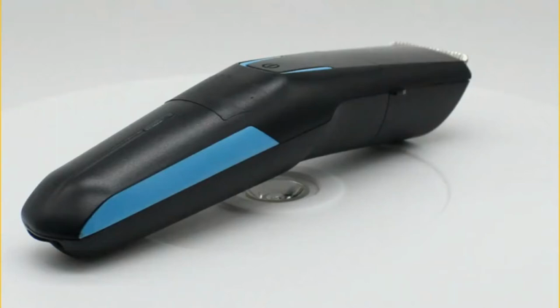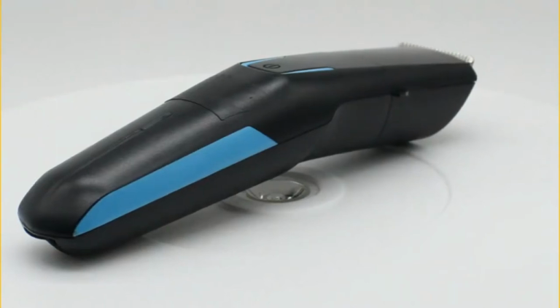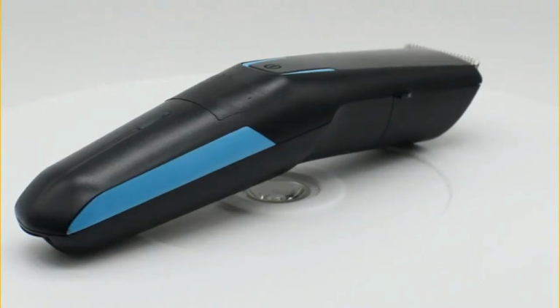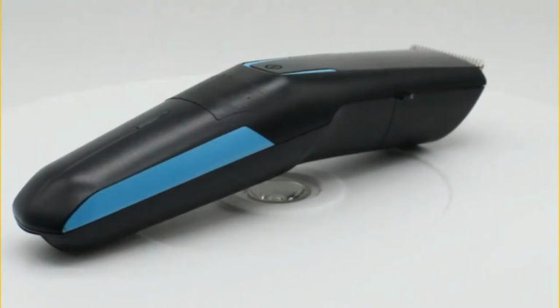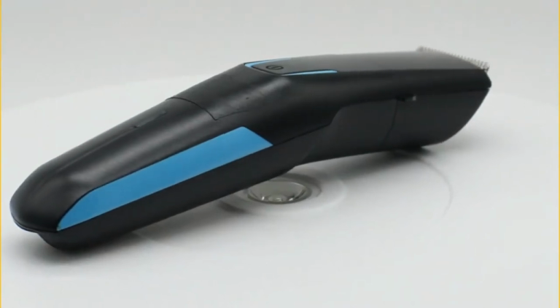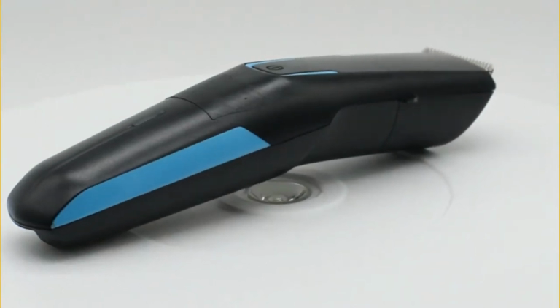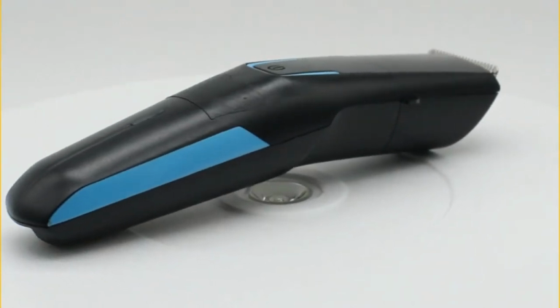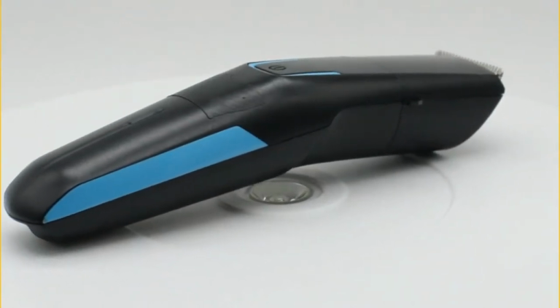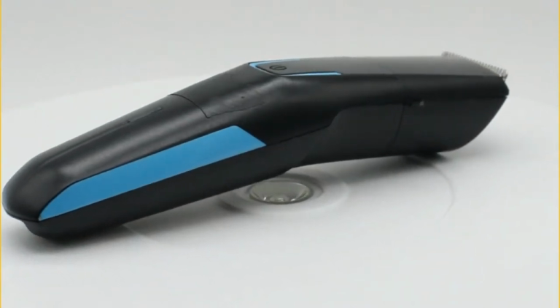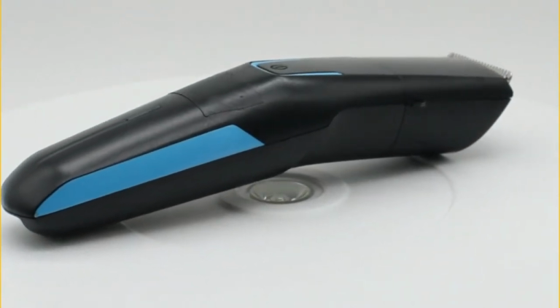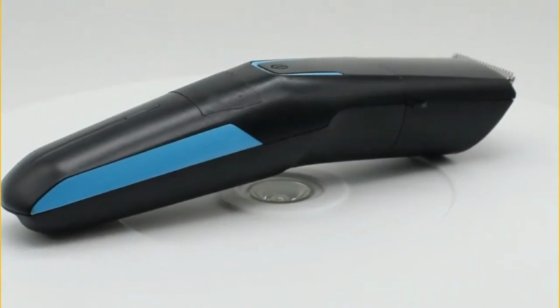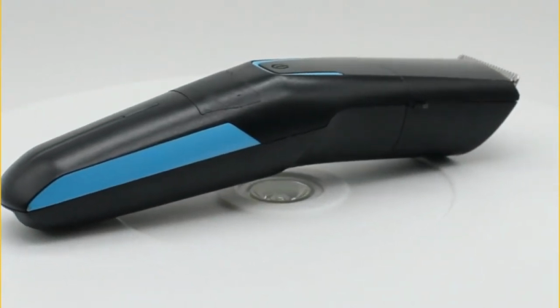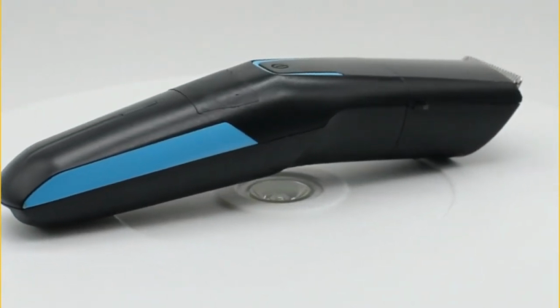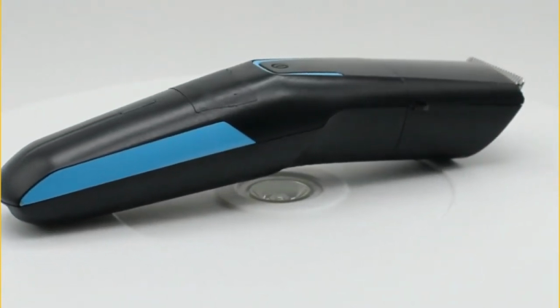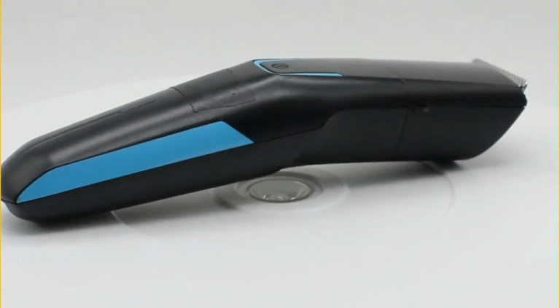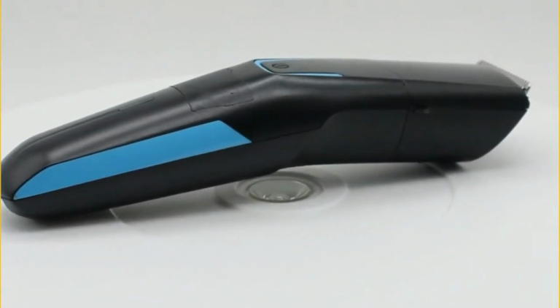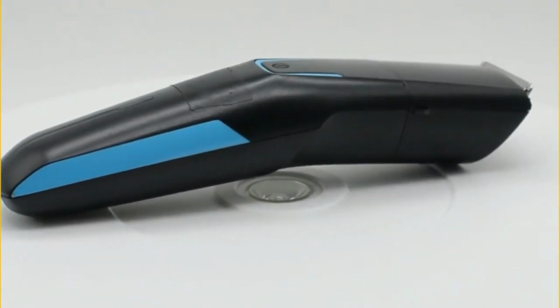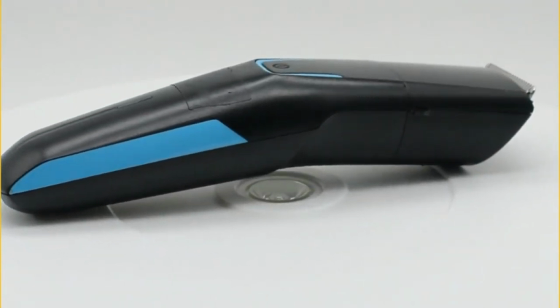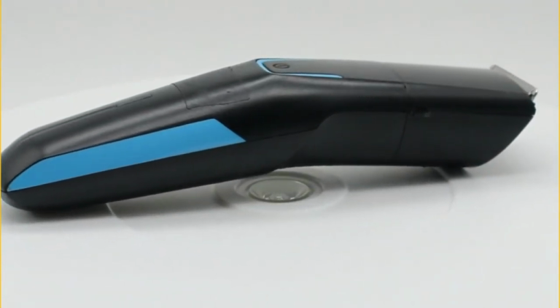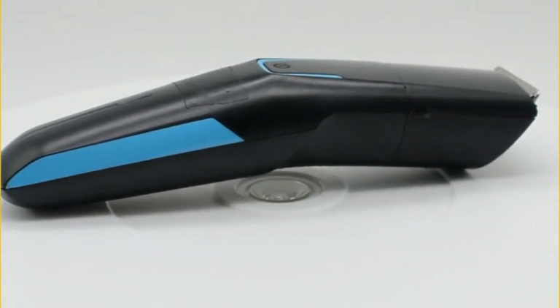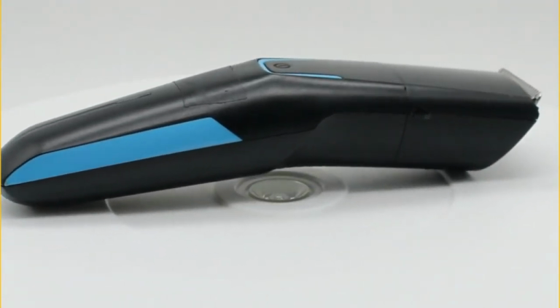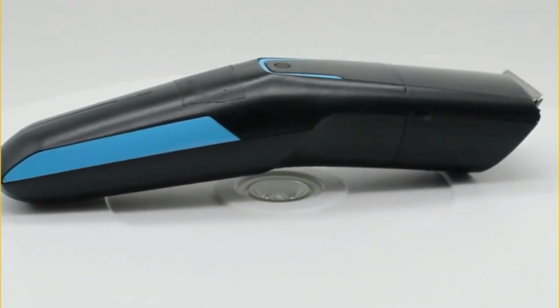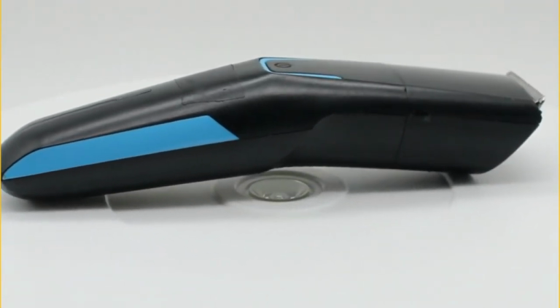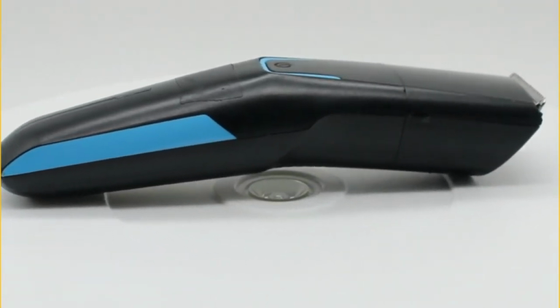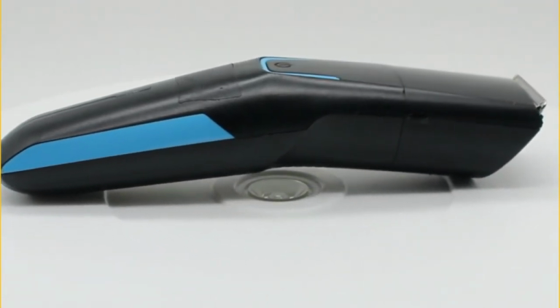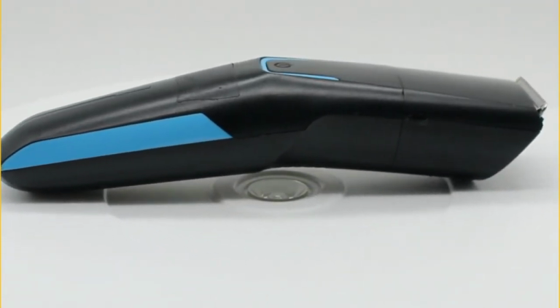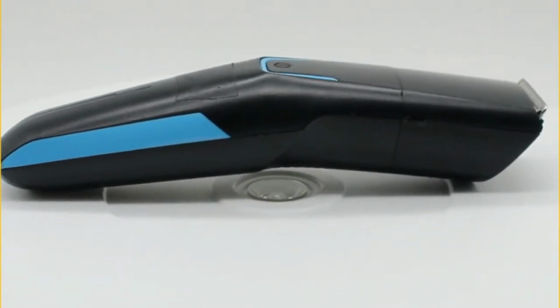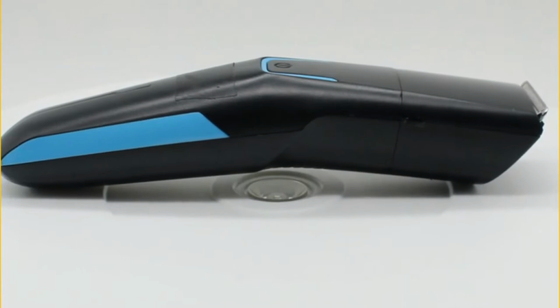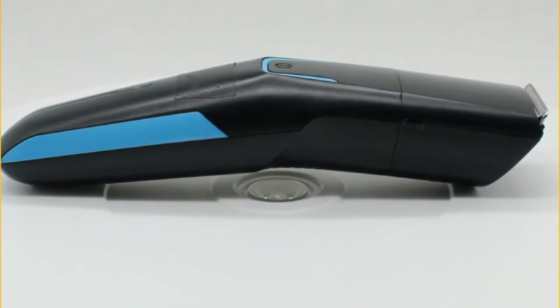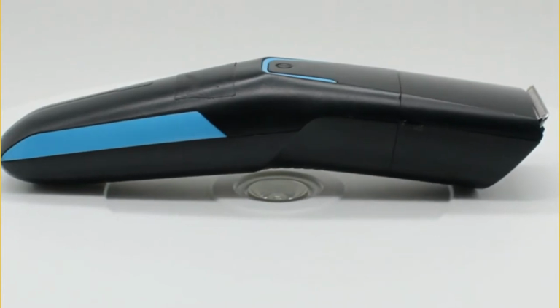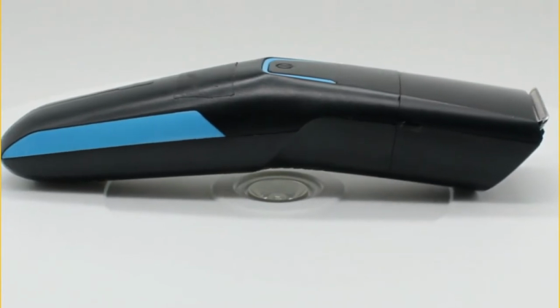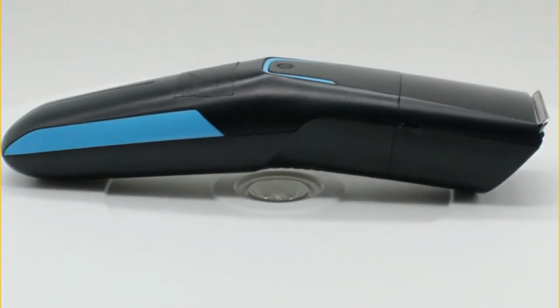Electric shavers have long since replaced analog, non-electric razors and similar tools.